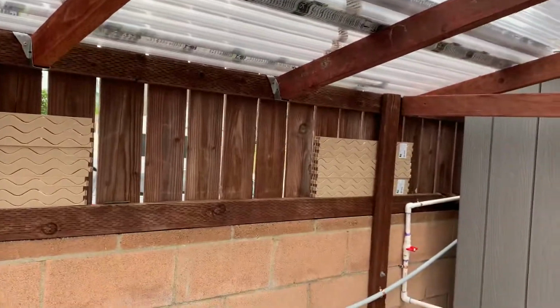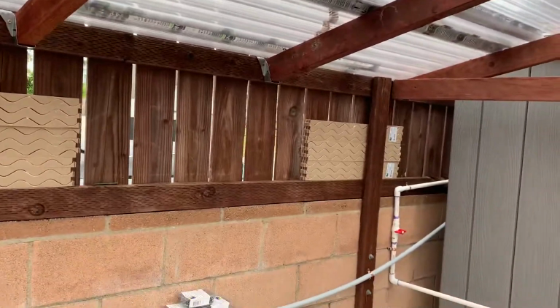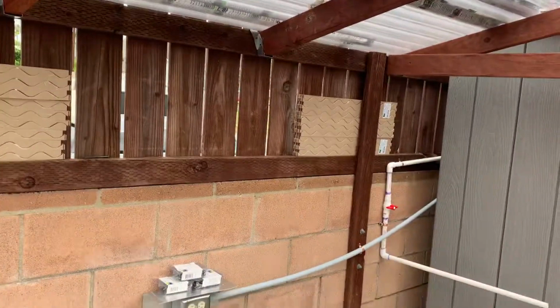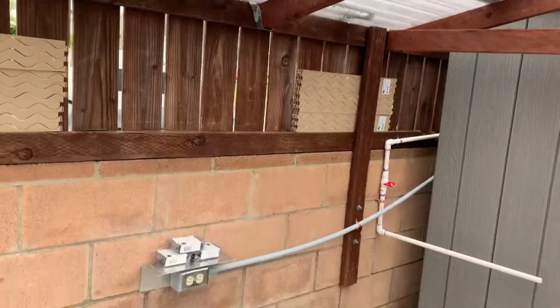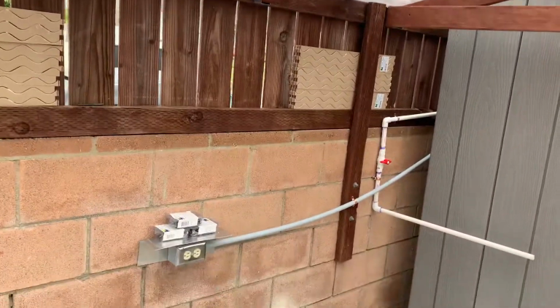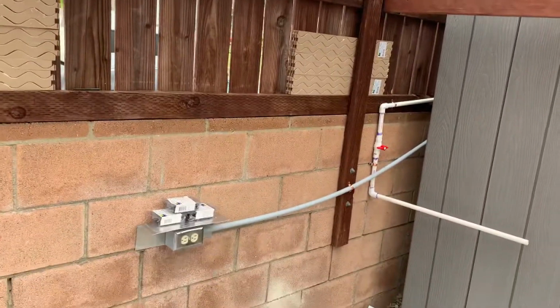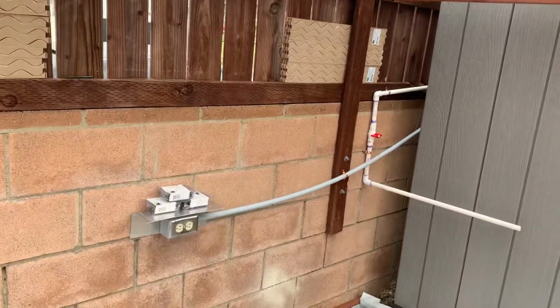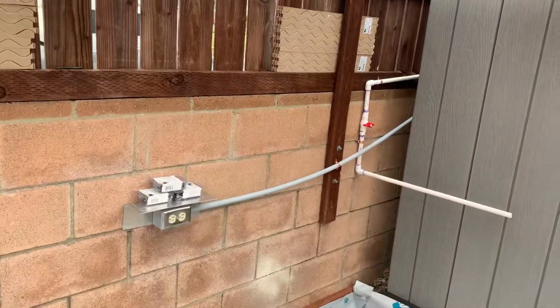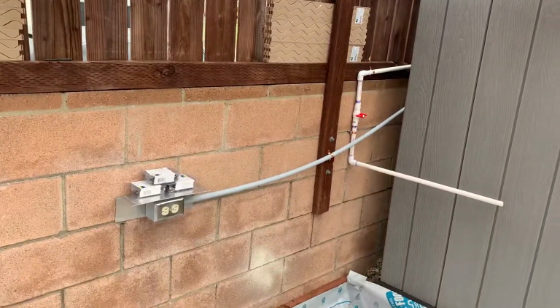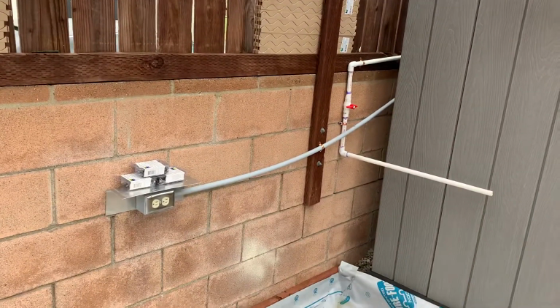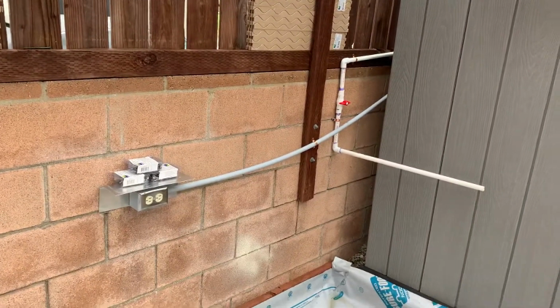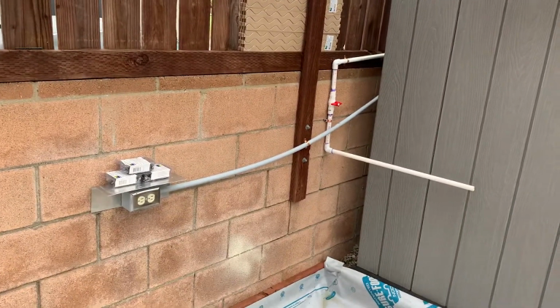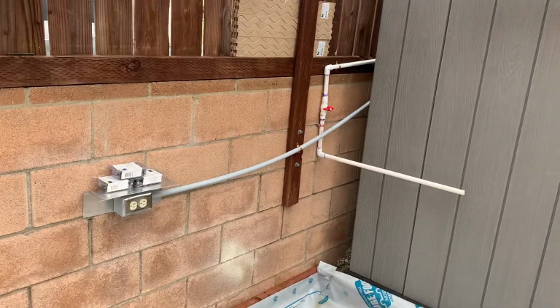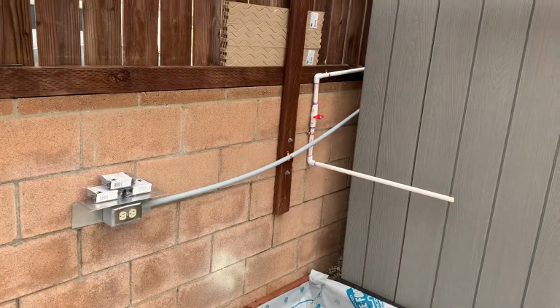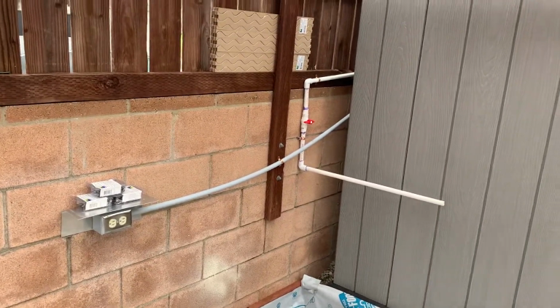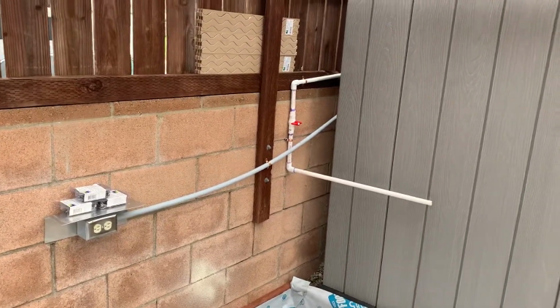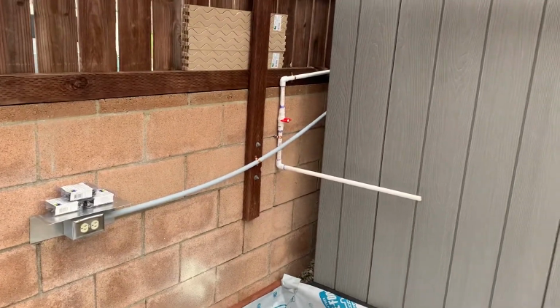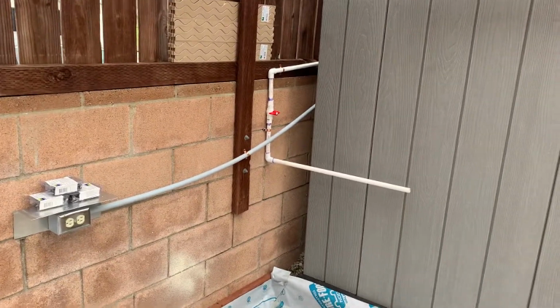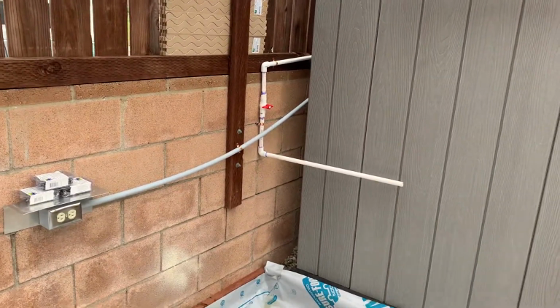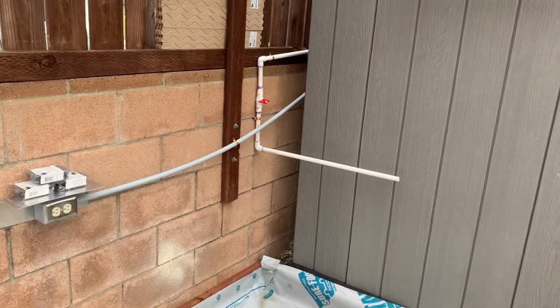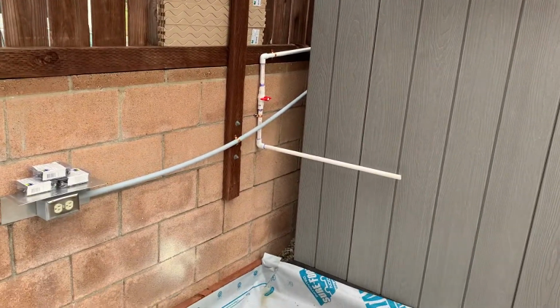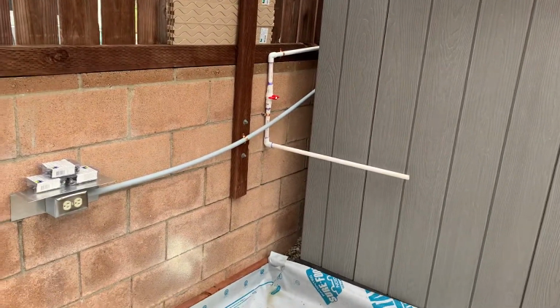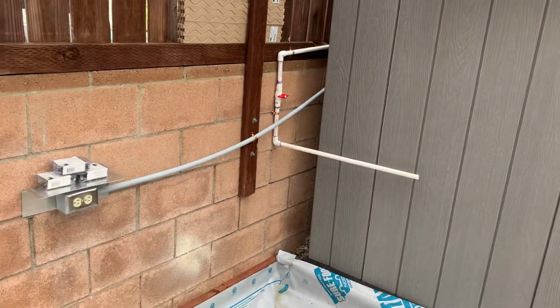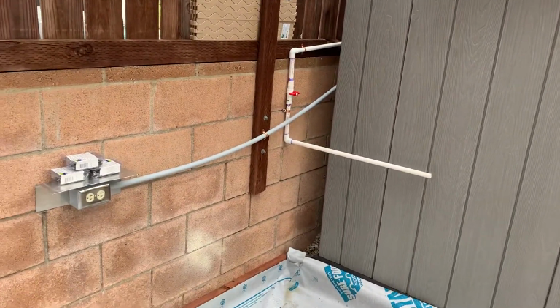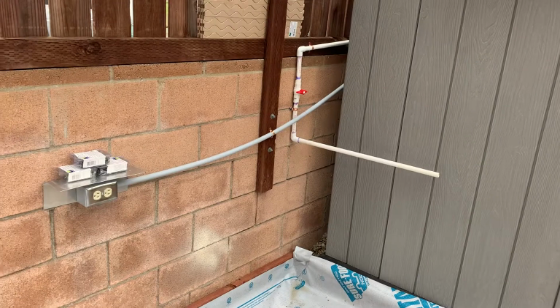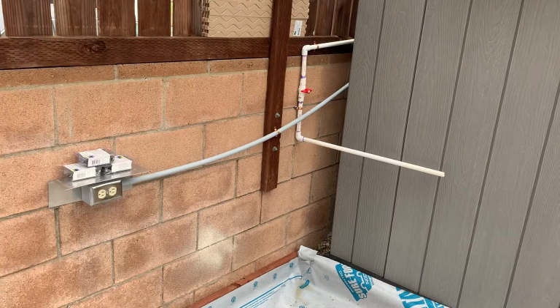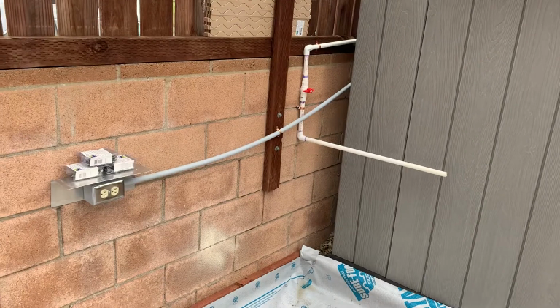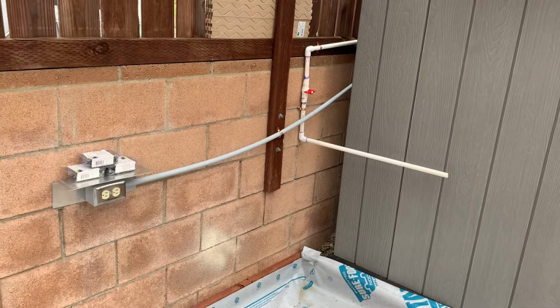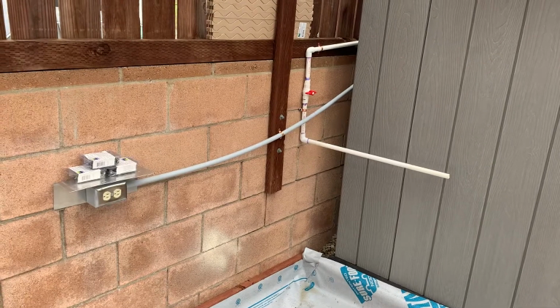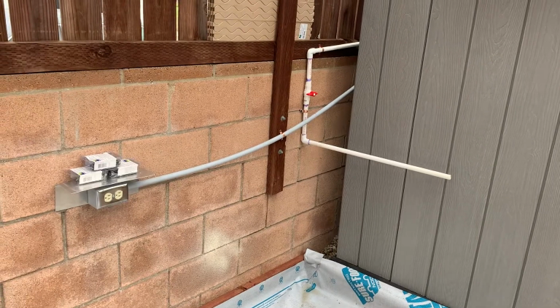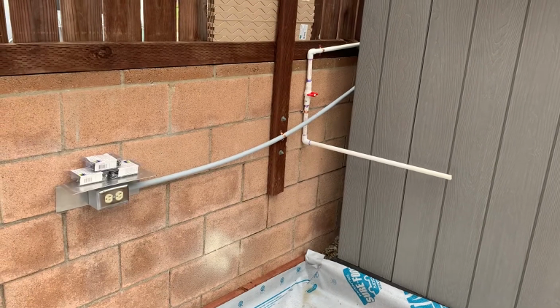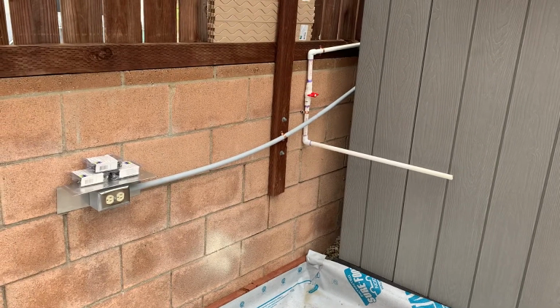I'll go ahead and do a part two after I get all of the siding on and we'll go from there.